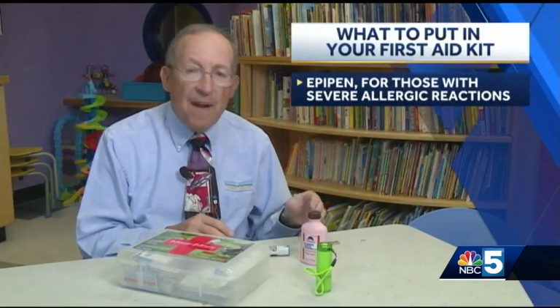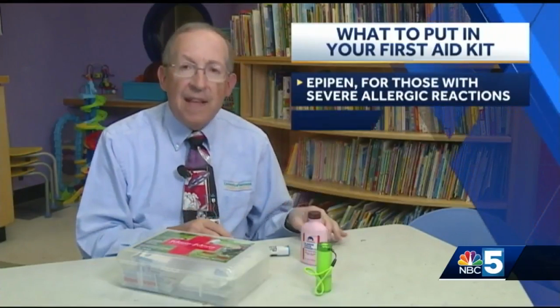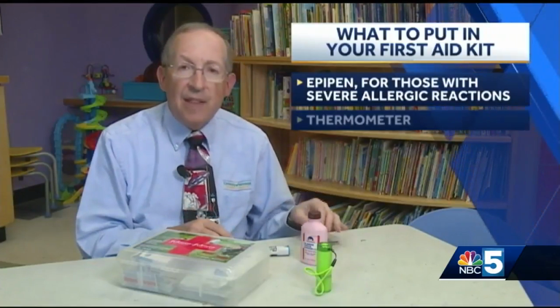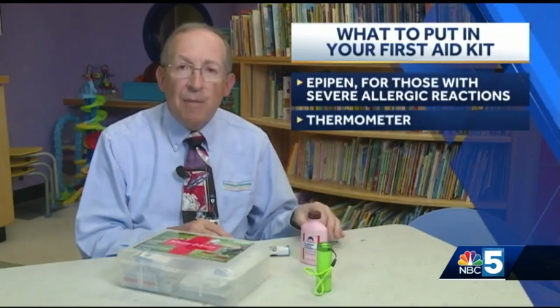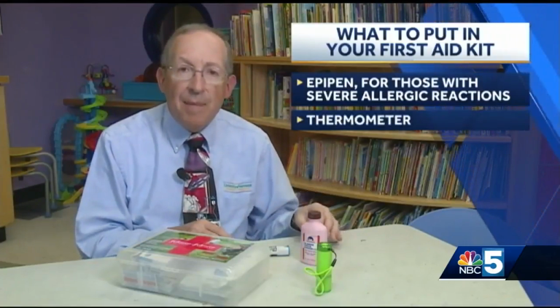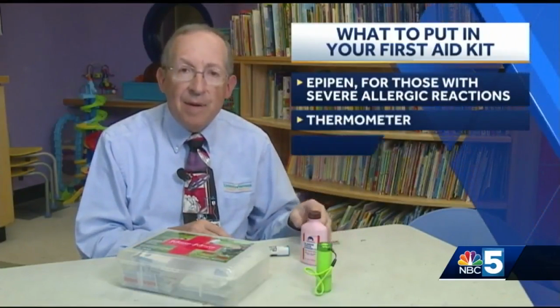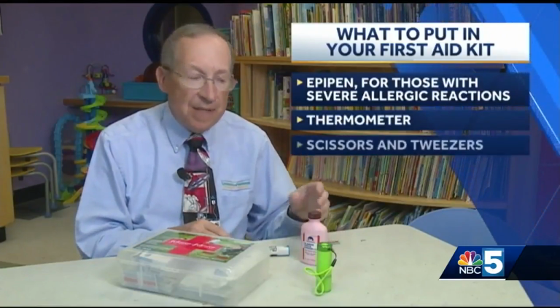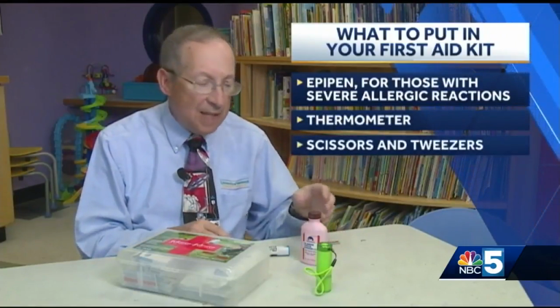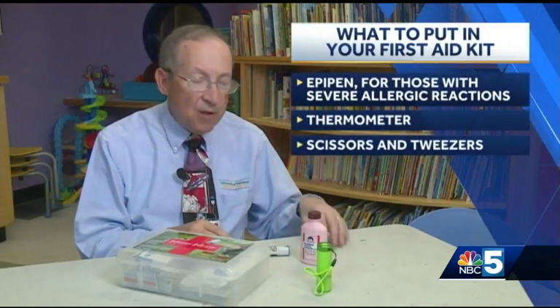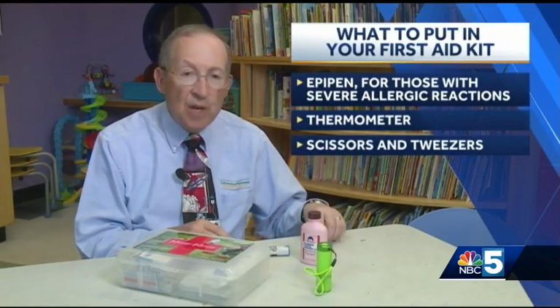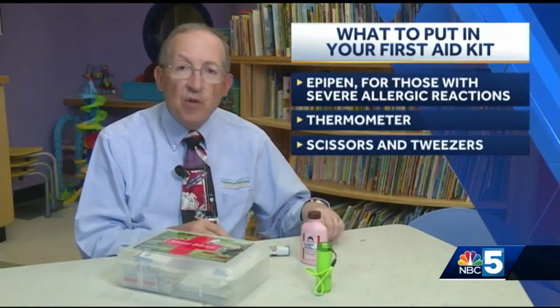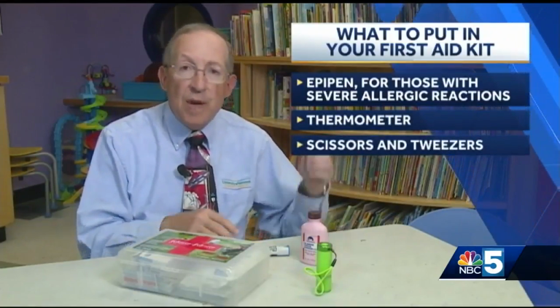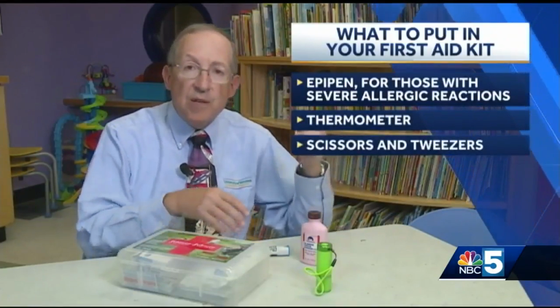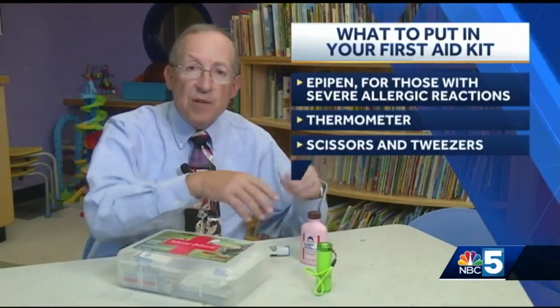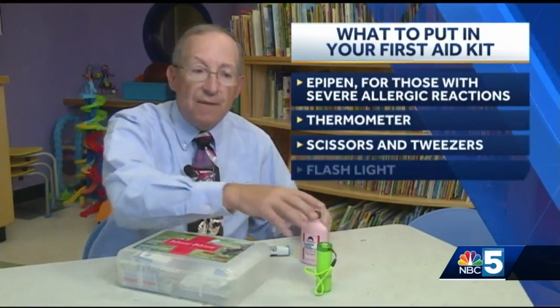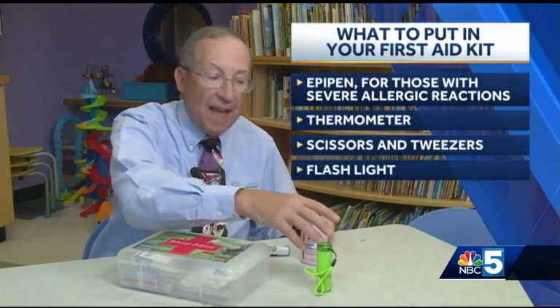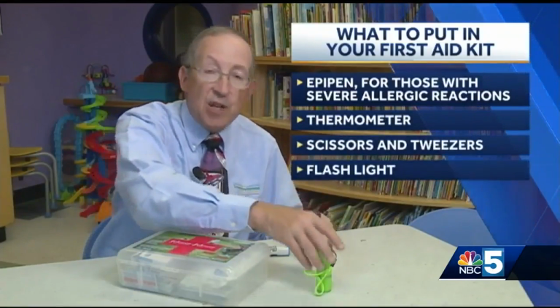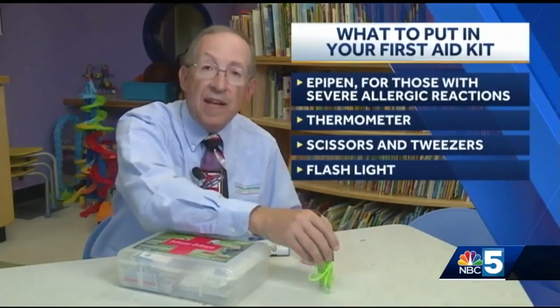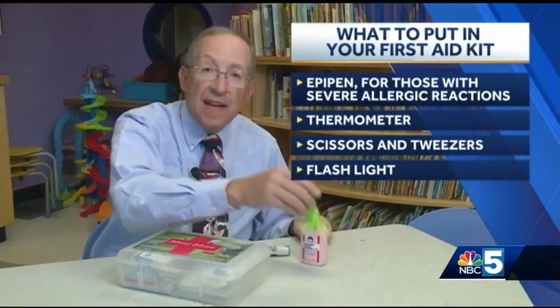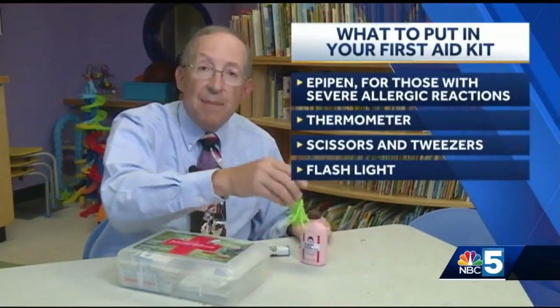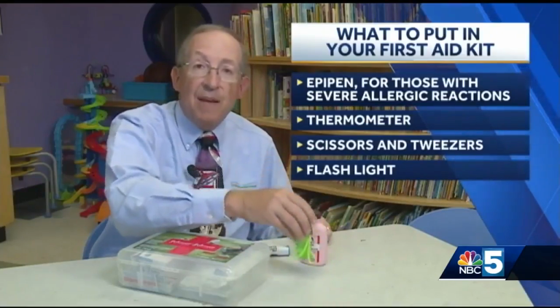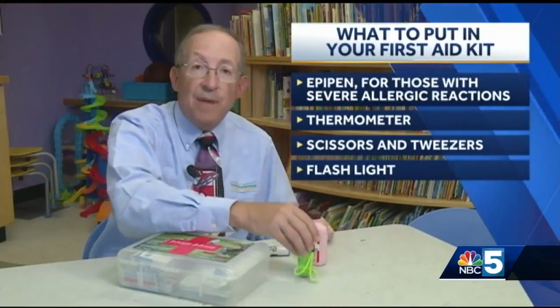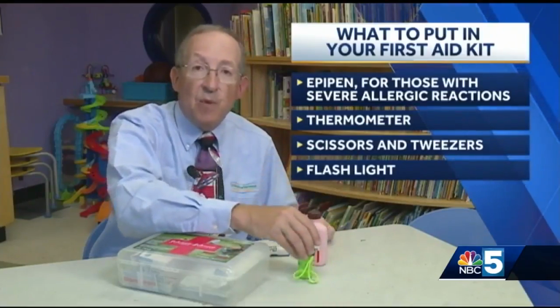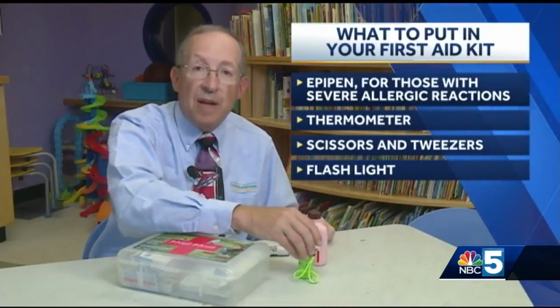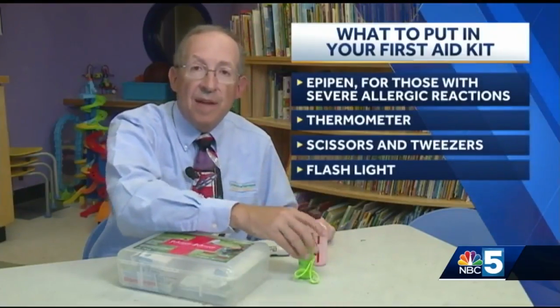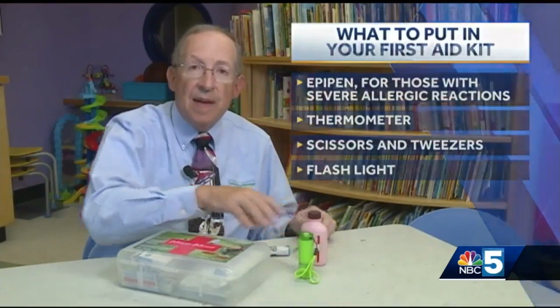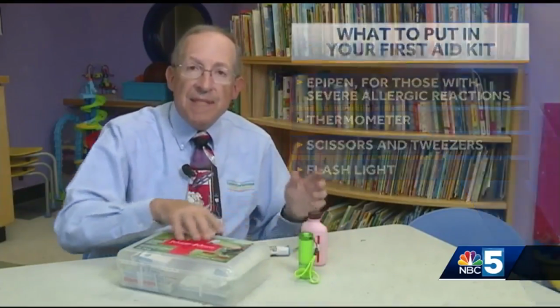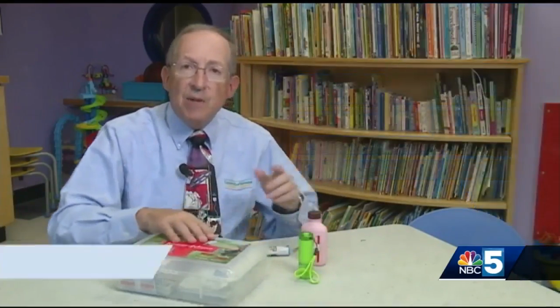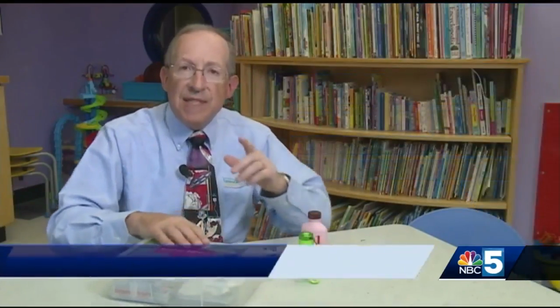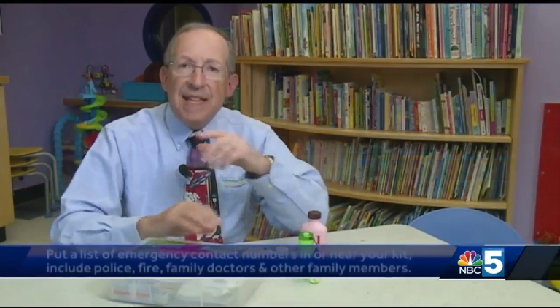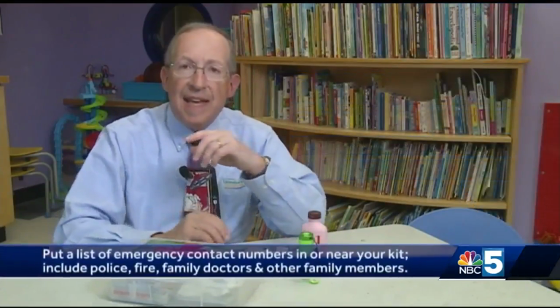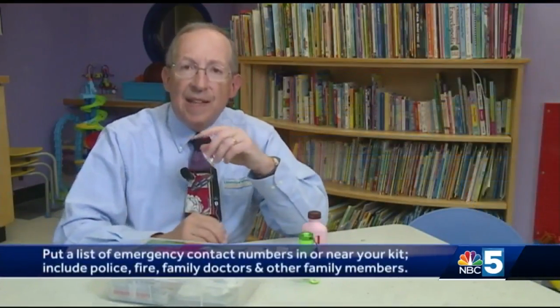Finally, a thermometer, scissors, tweezers, and a flashlight can be helpful as well.